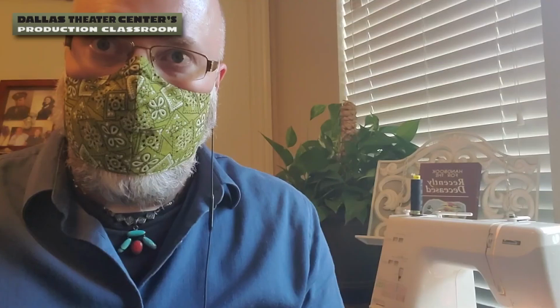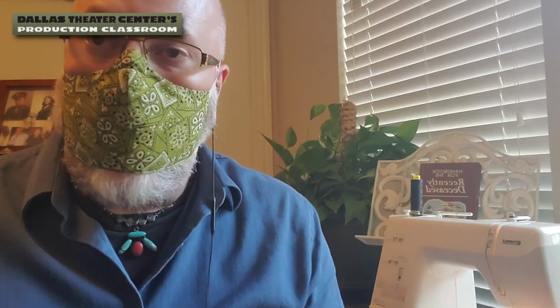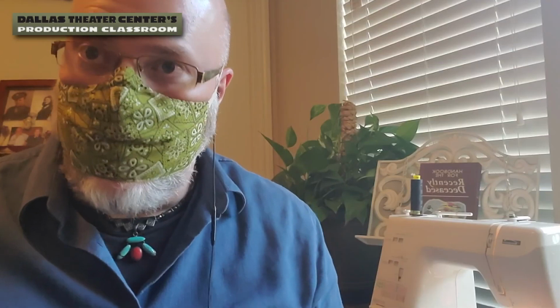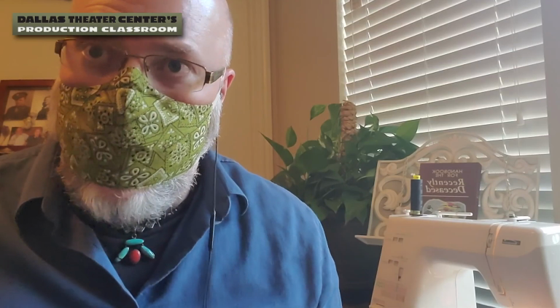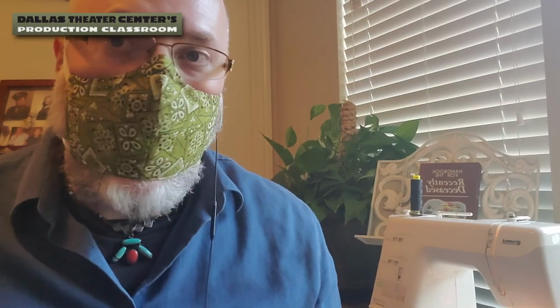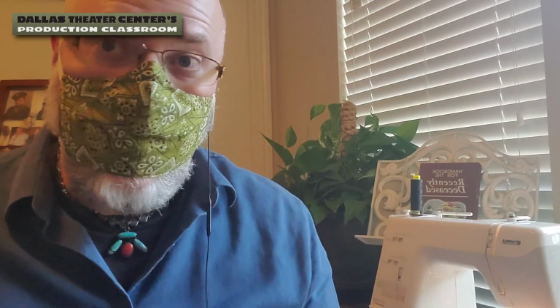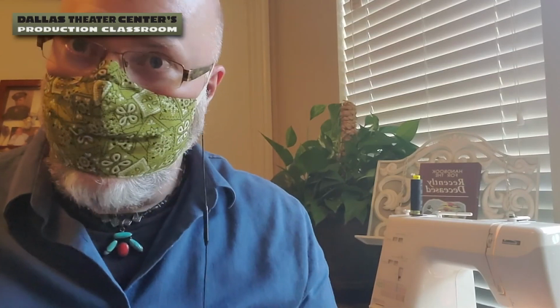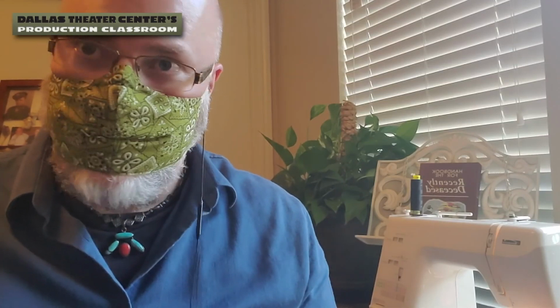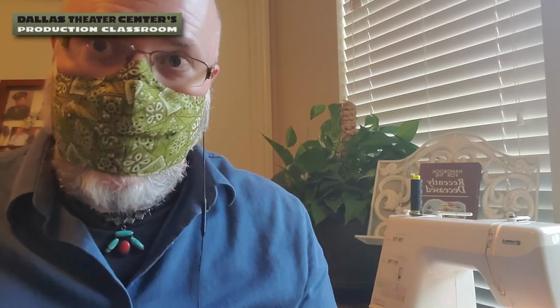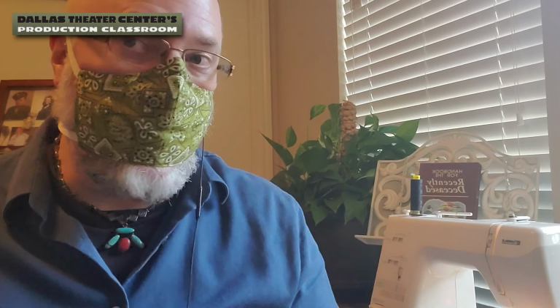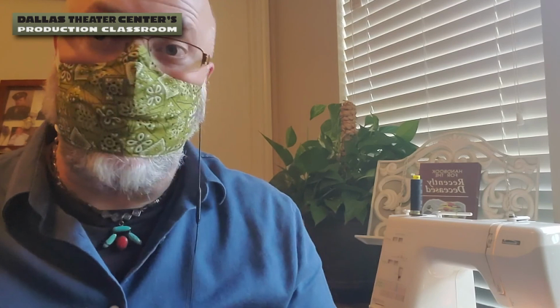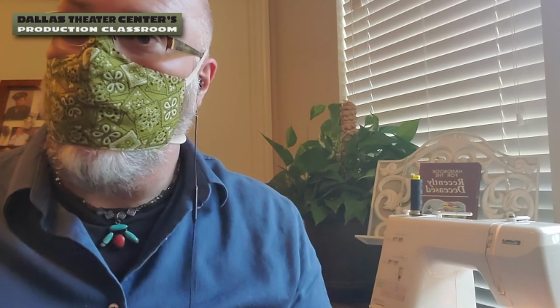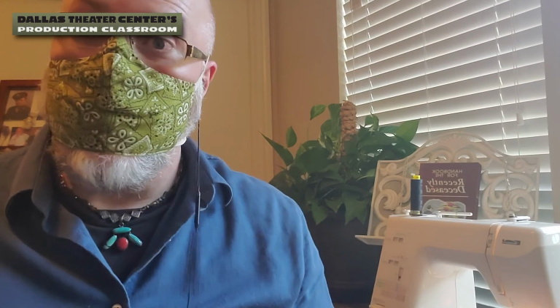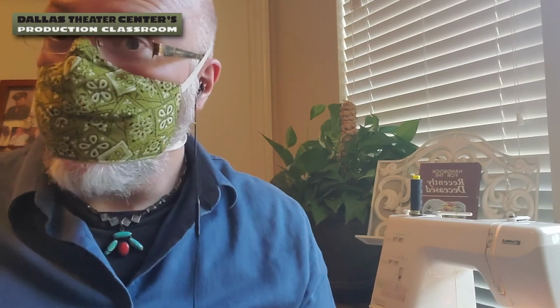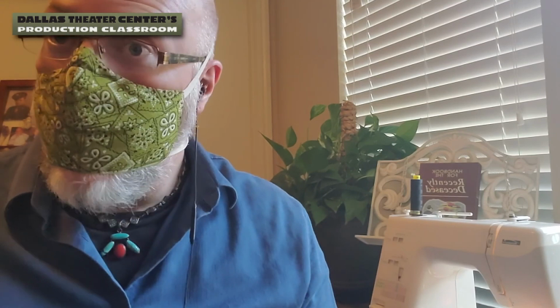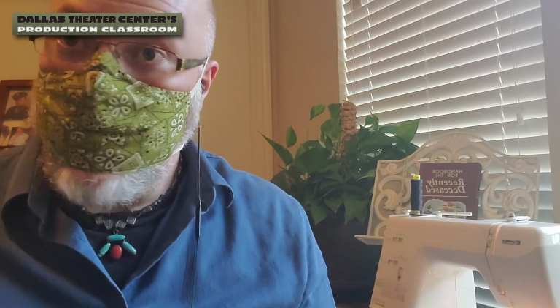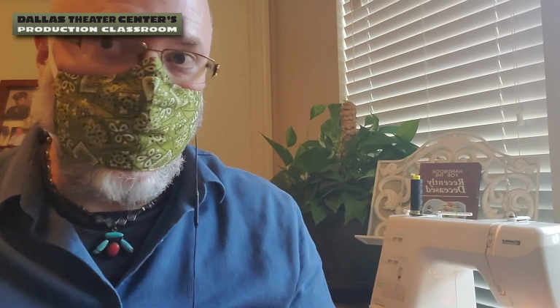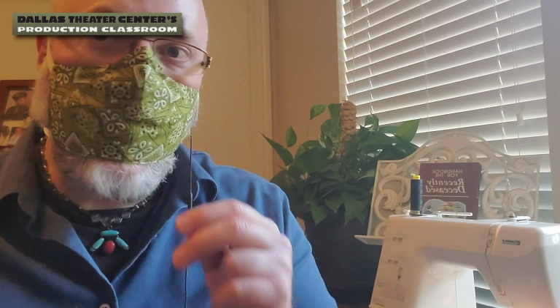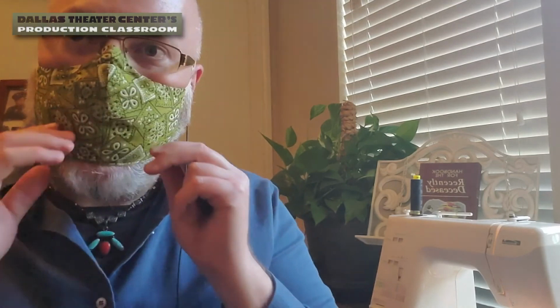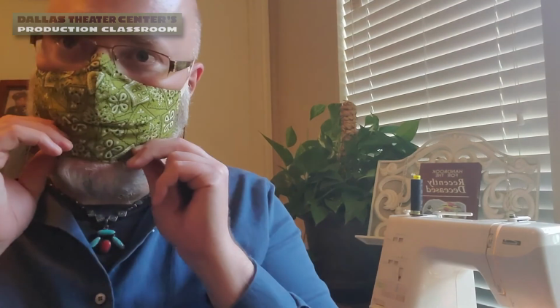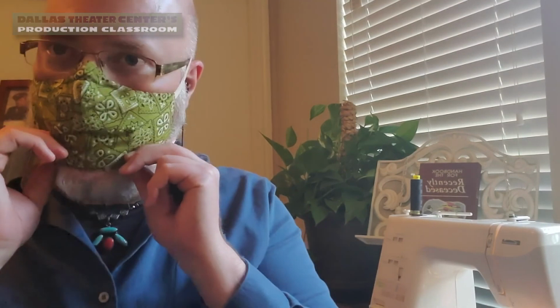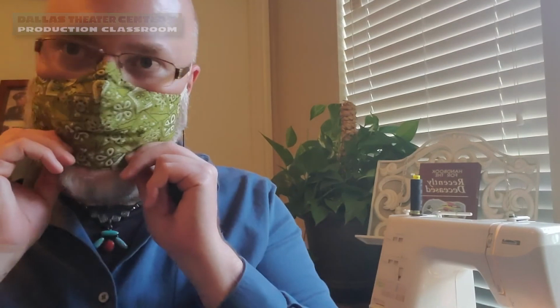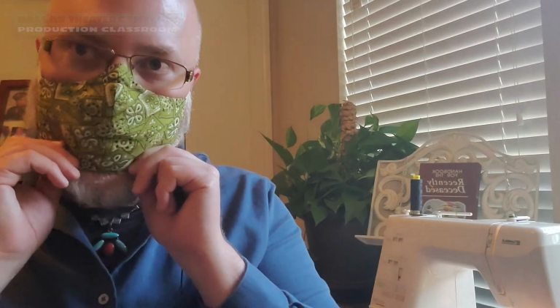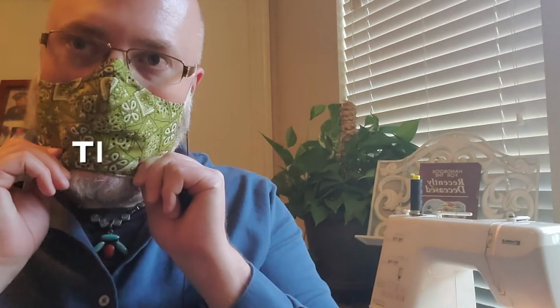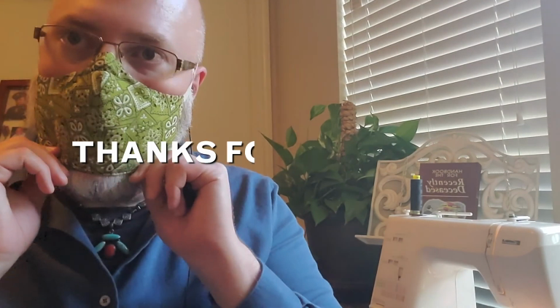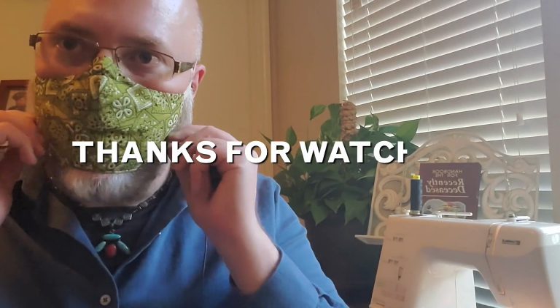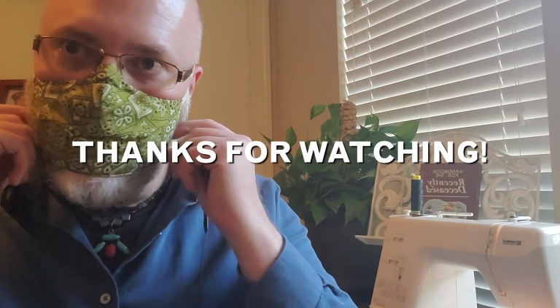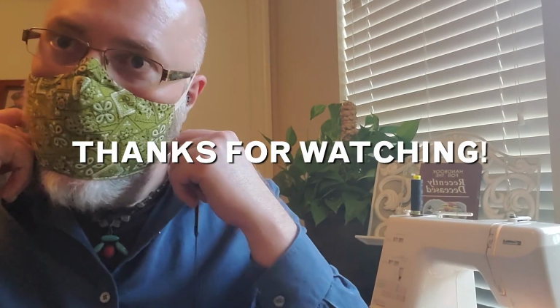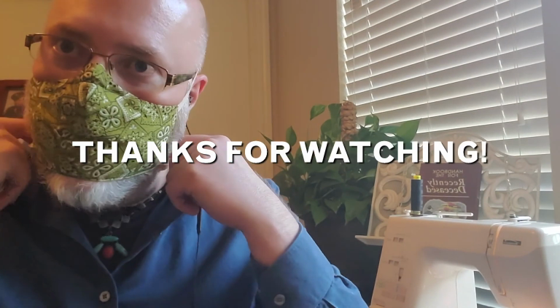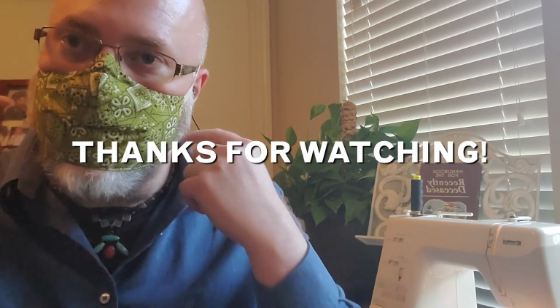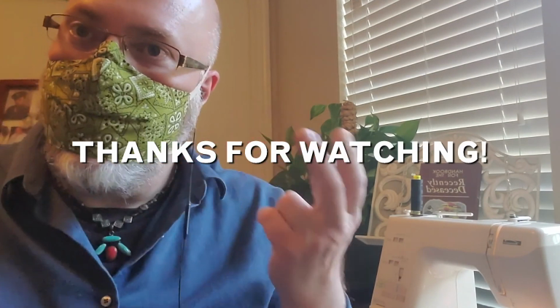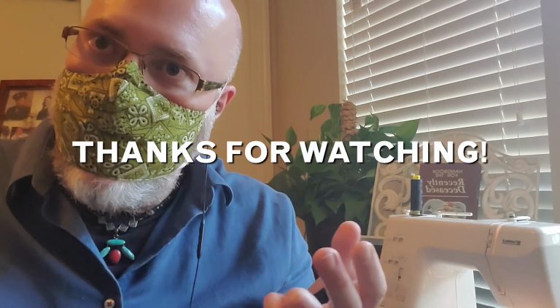And now I have a nice mask, and I can go grocery shopping and do all kinds of things.